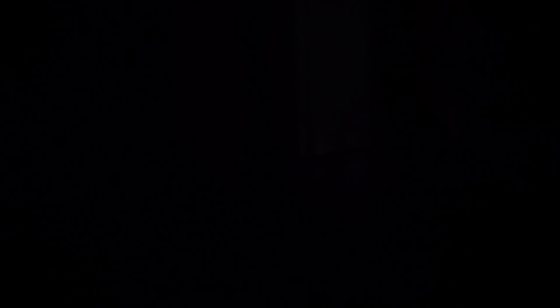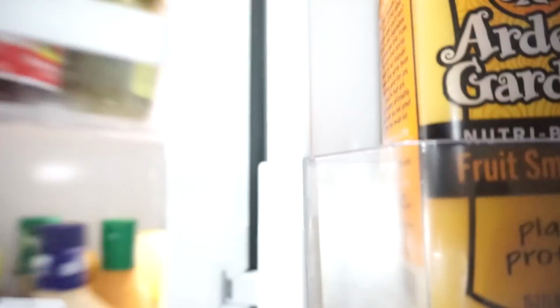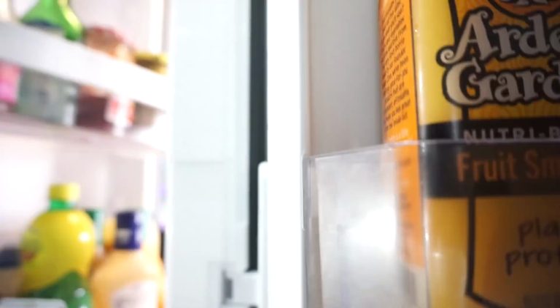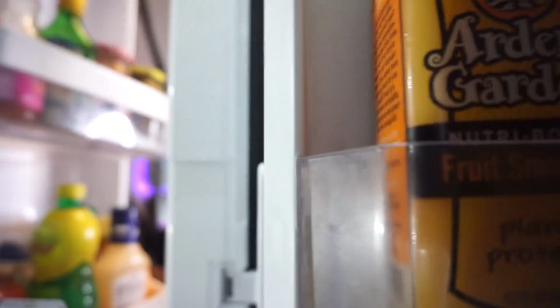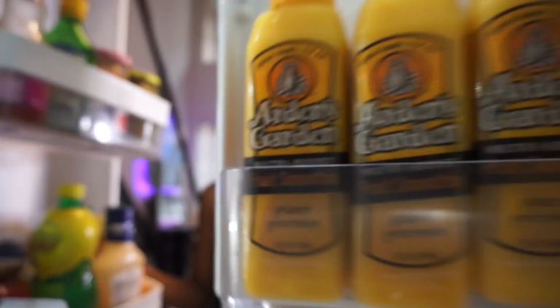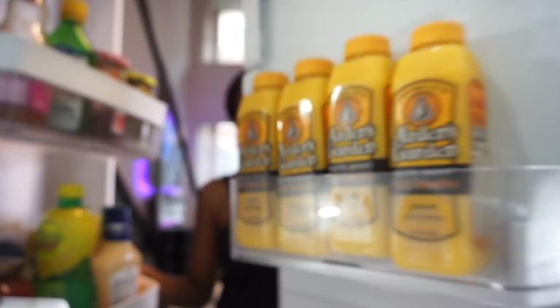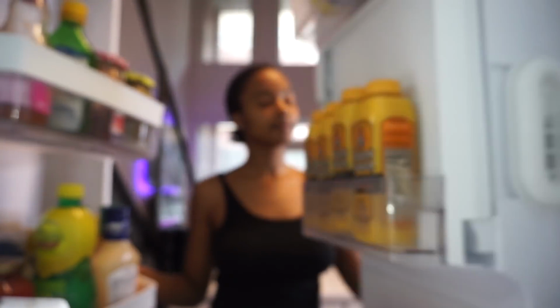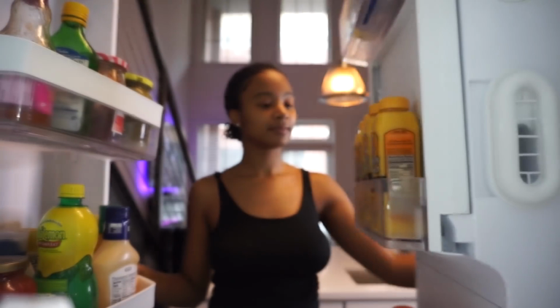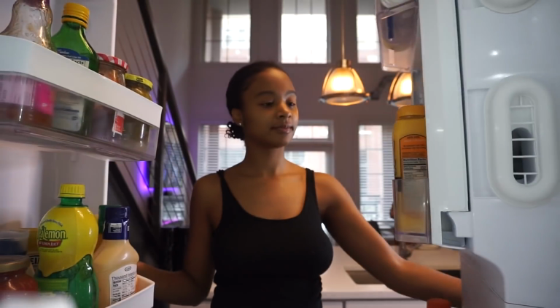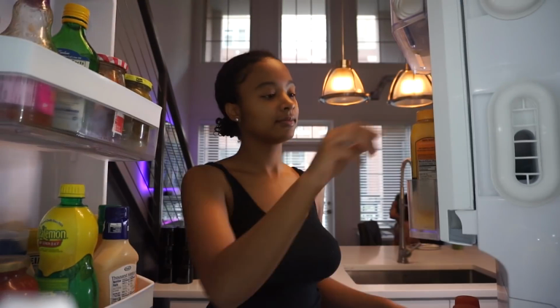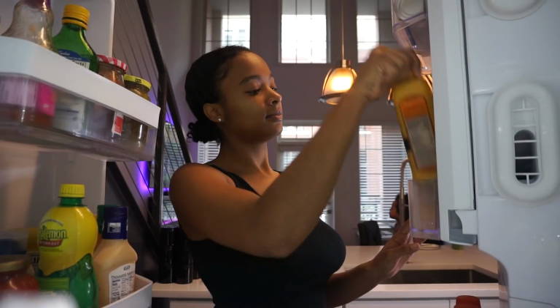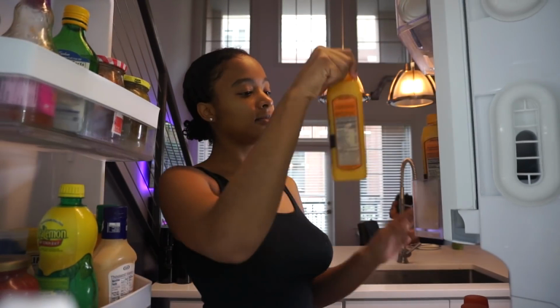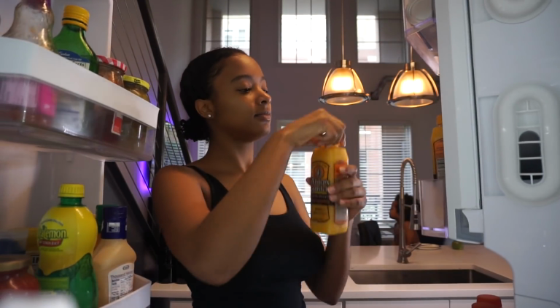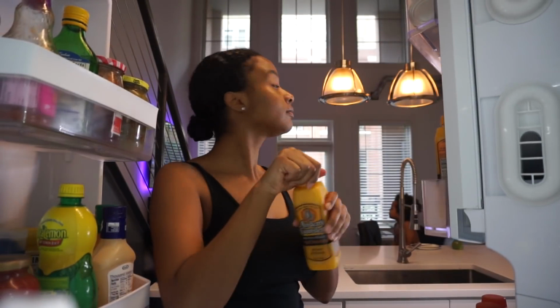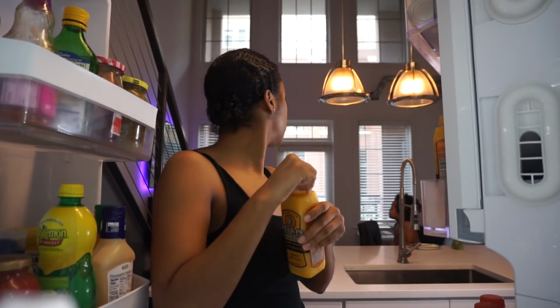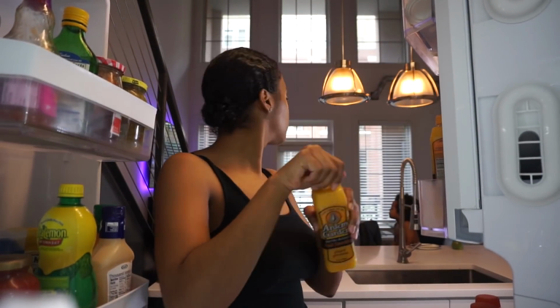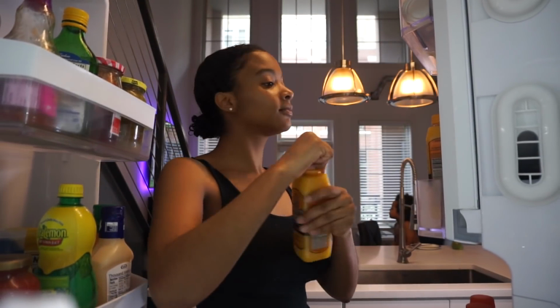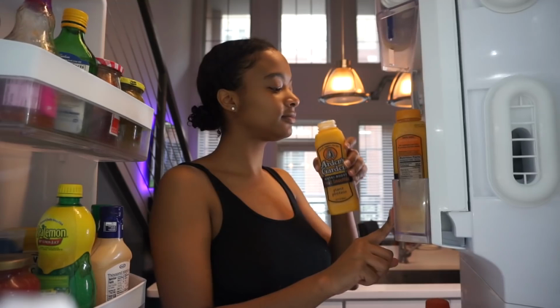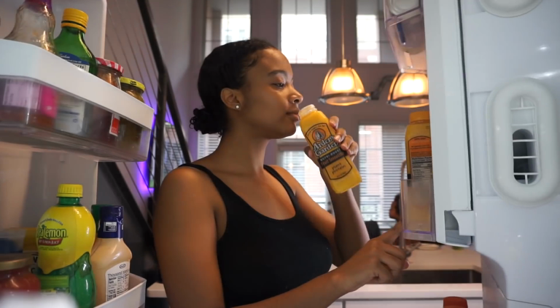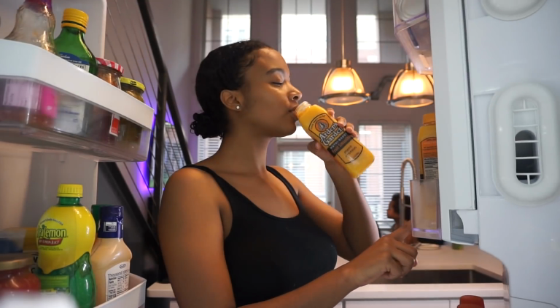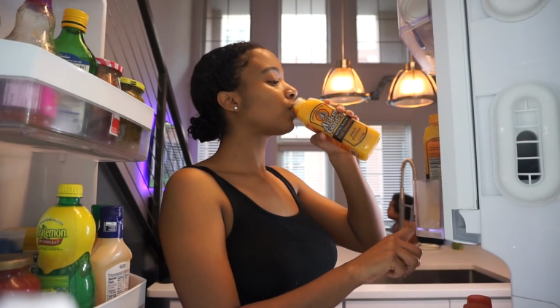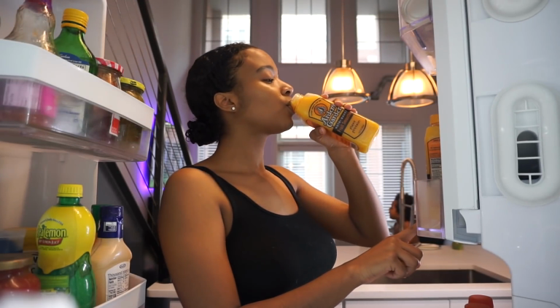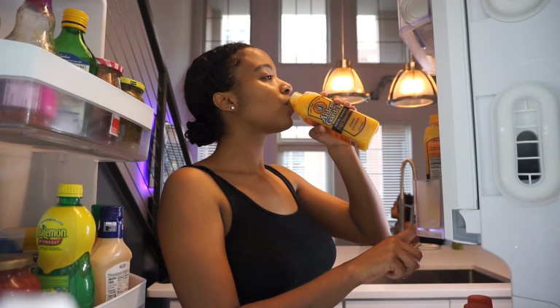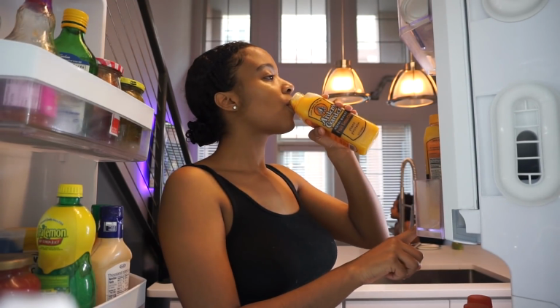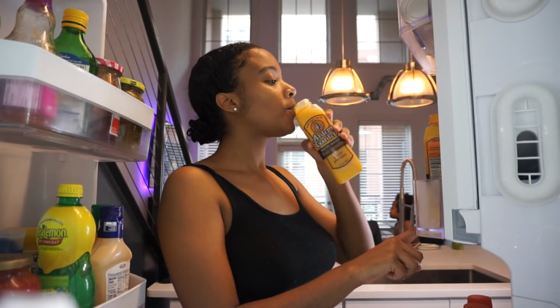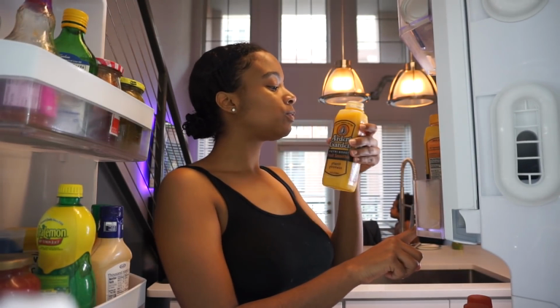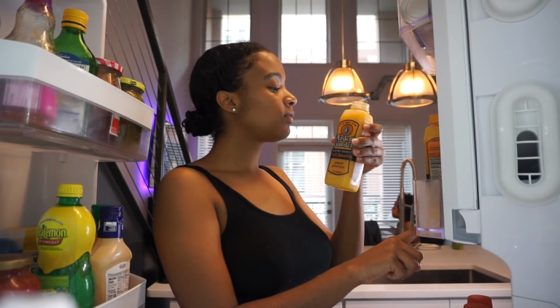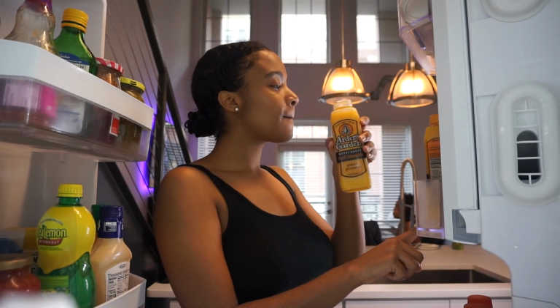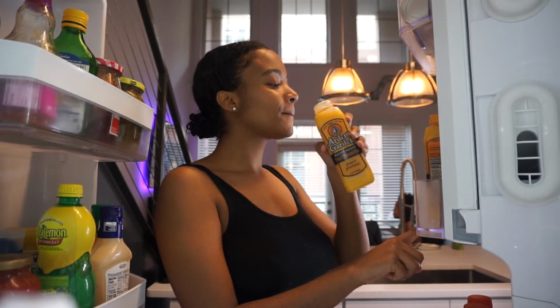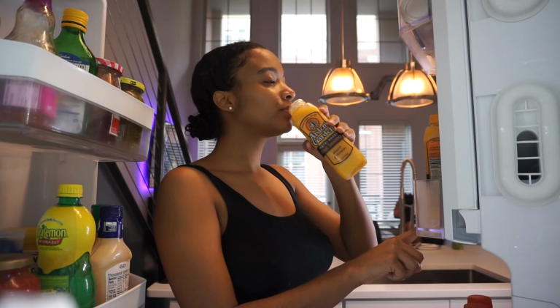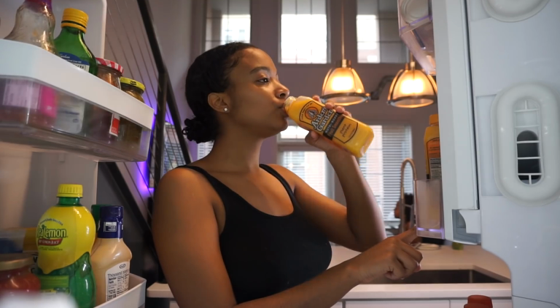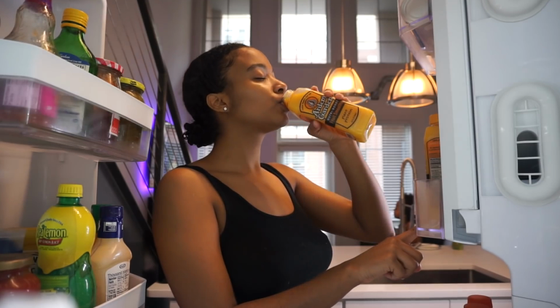Hey cousin! So today I'm going to be taking you guys through a normal eating day with me.